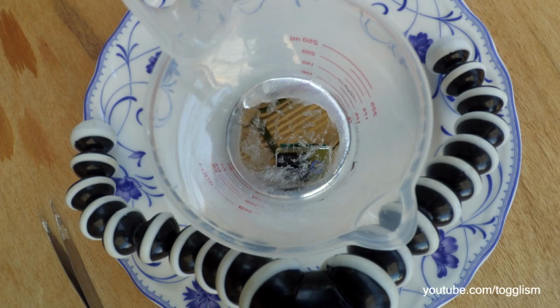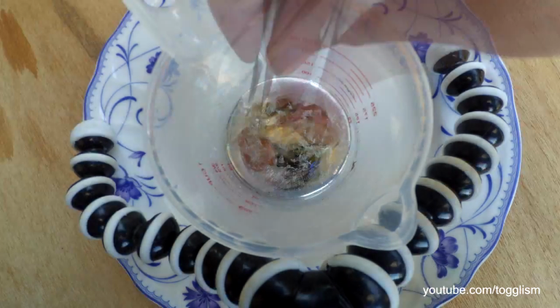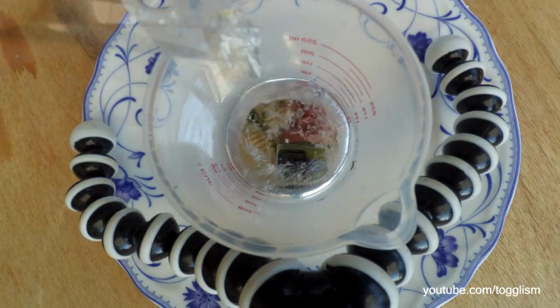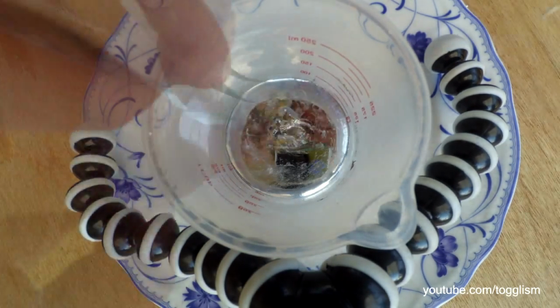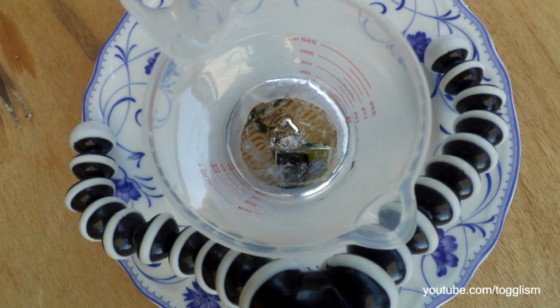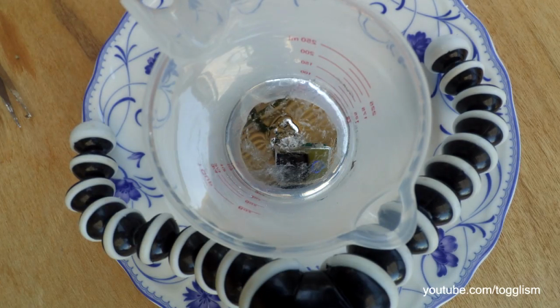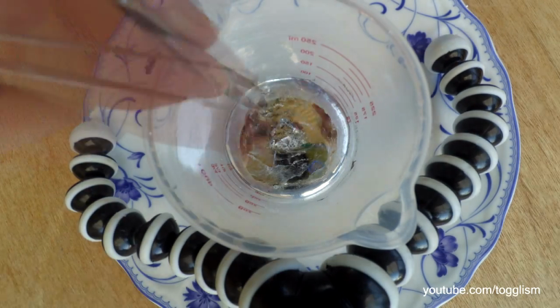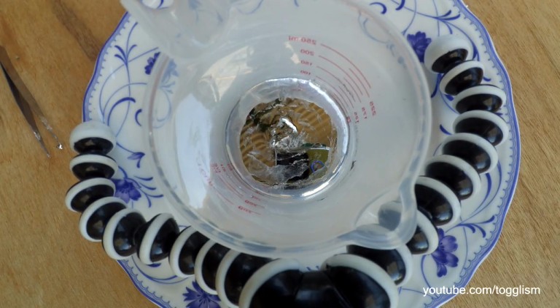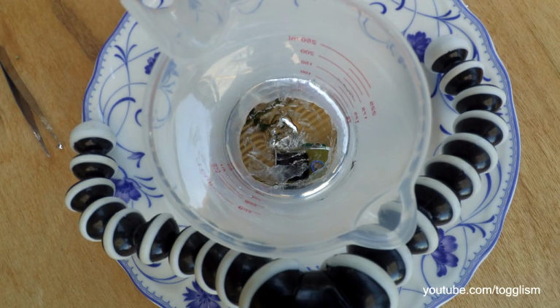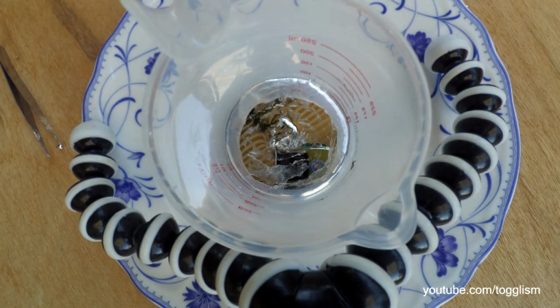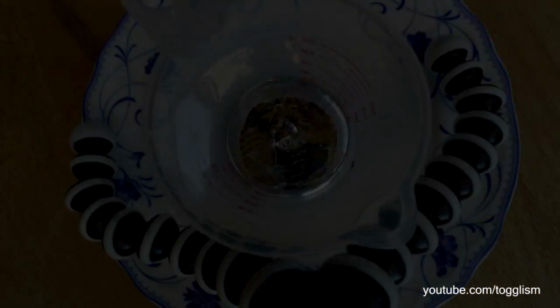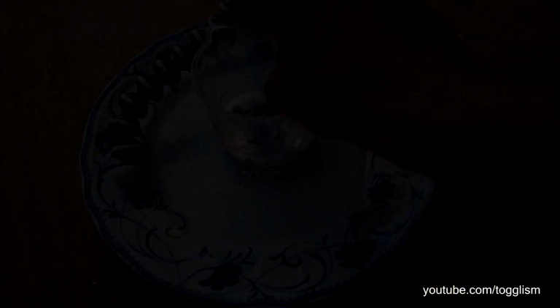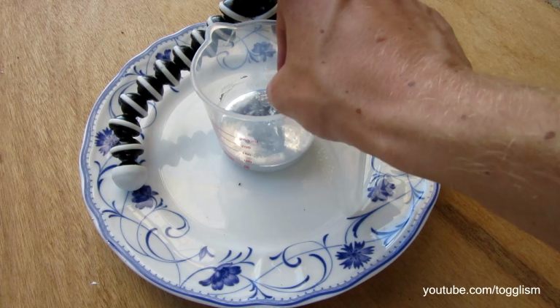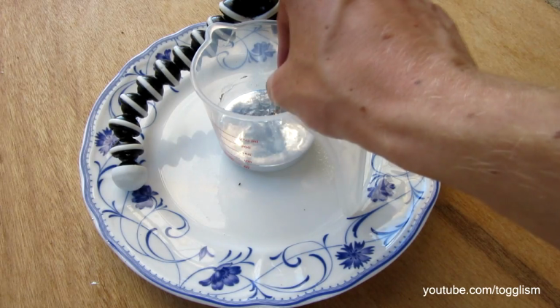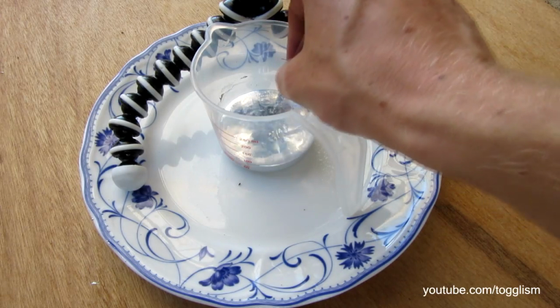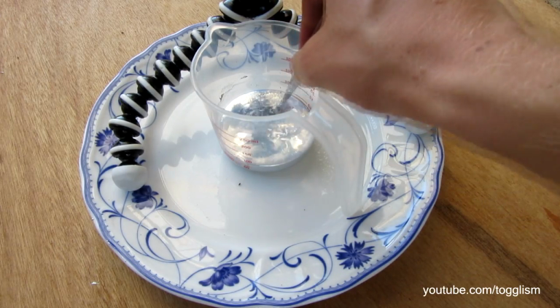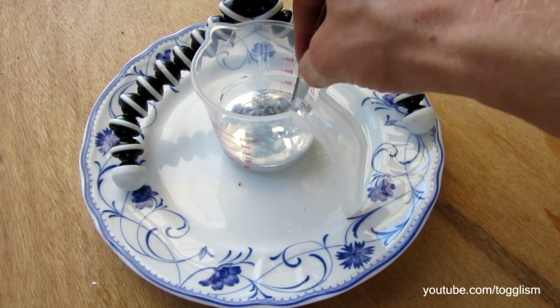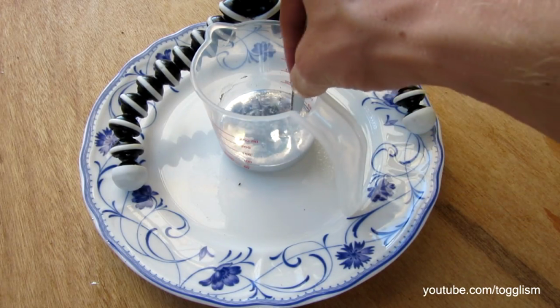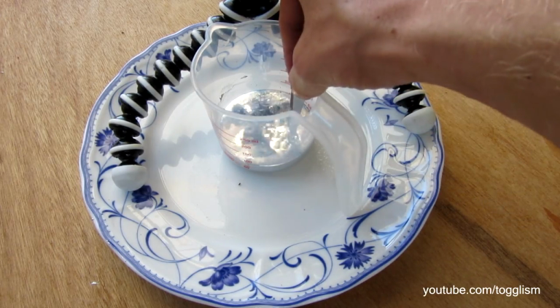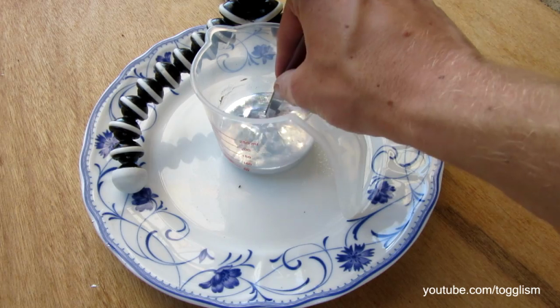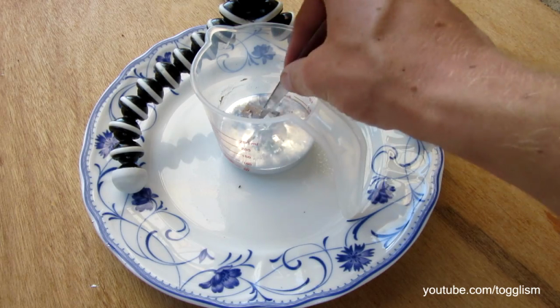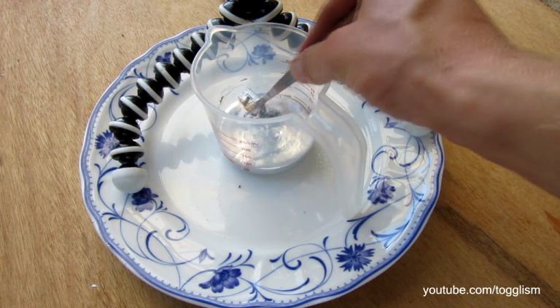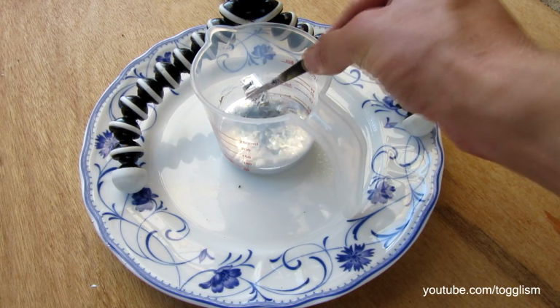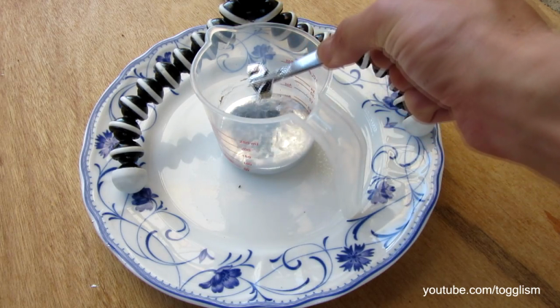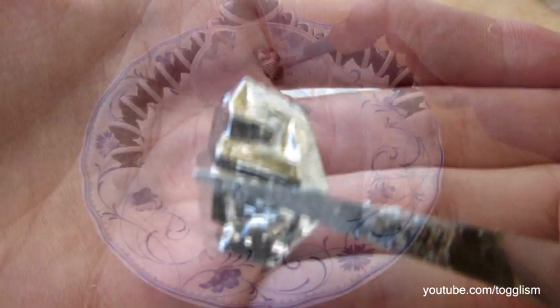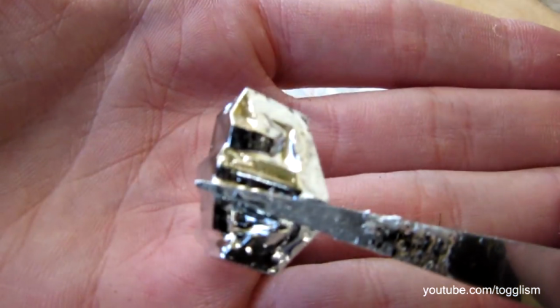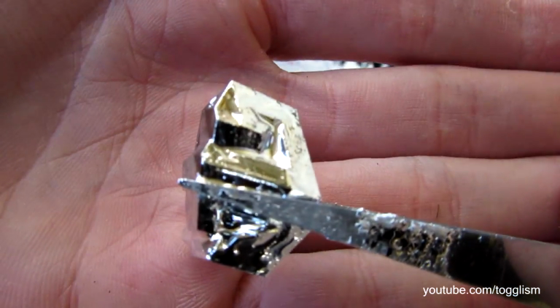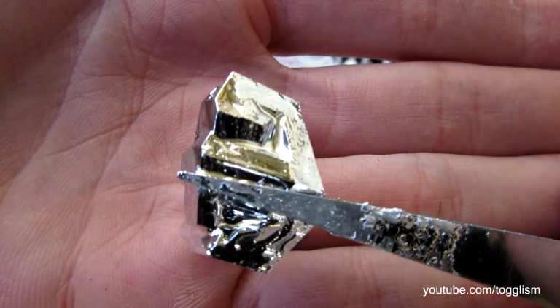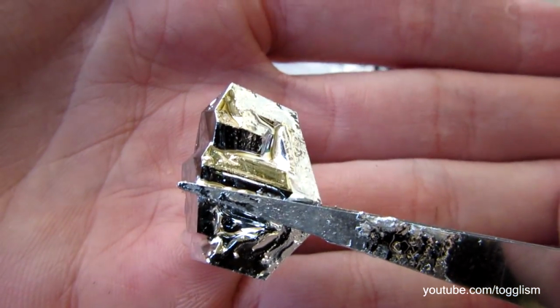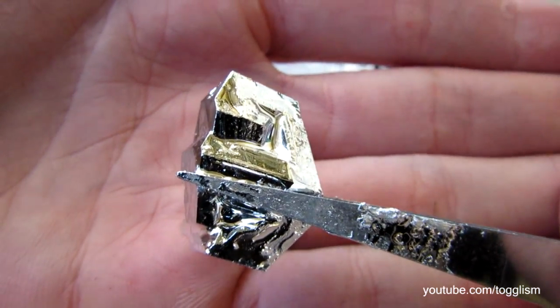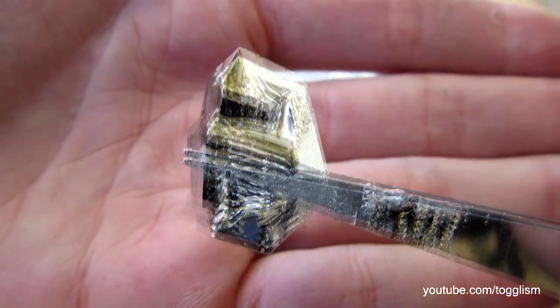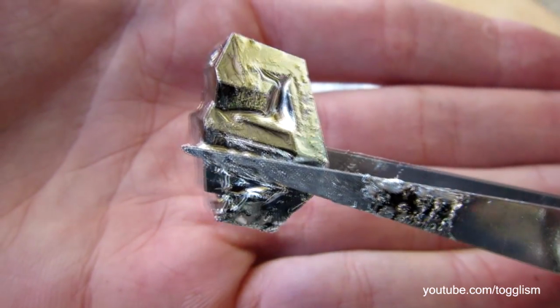Next we're going to do something simple yet still pretty damn cool — and what you've been waiting for: time to make some gallium crystals and track their growth, and maybe learn something too.